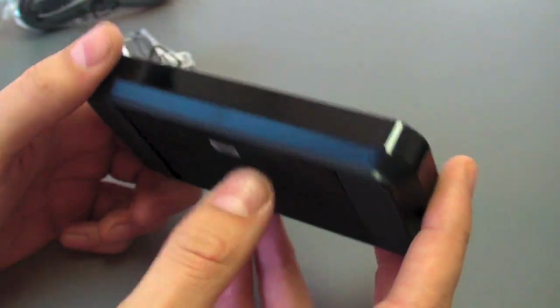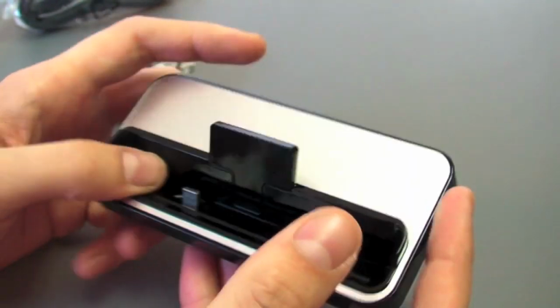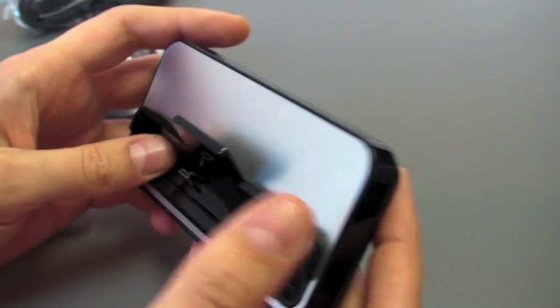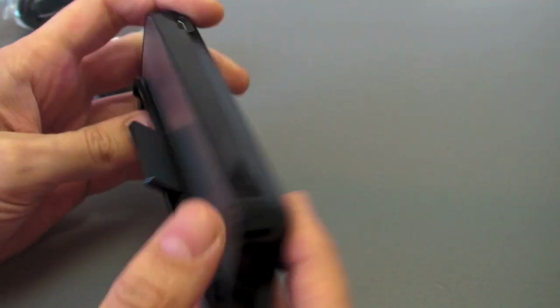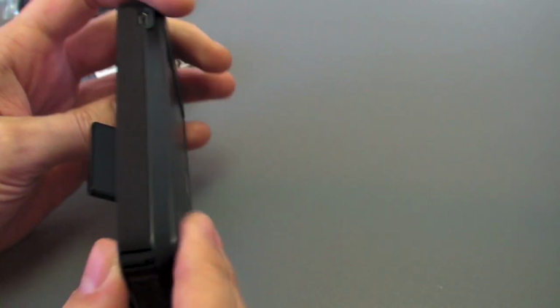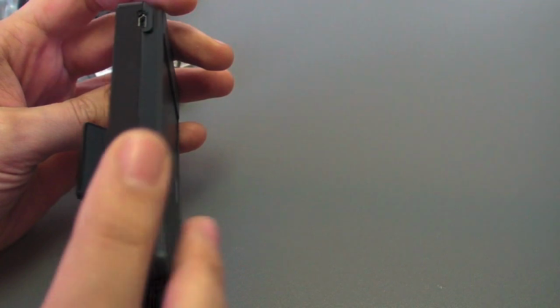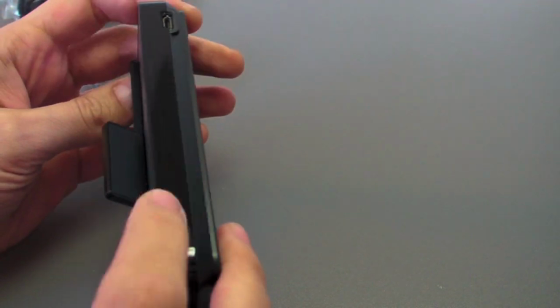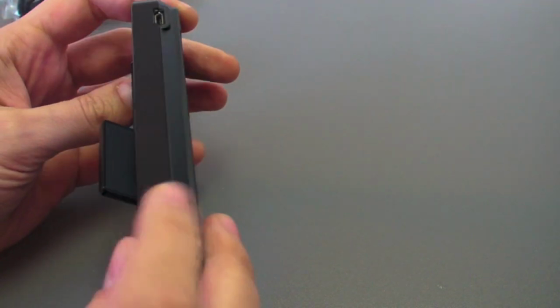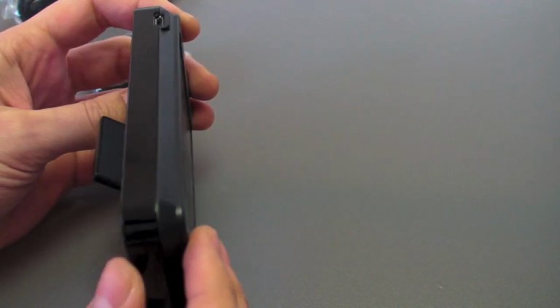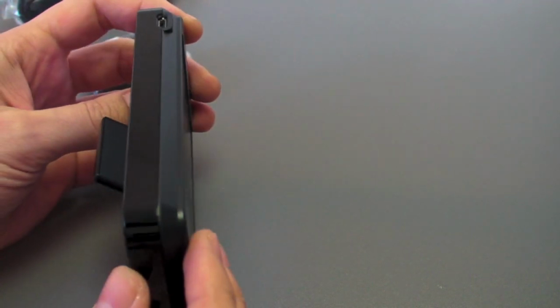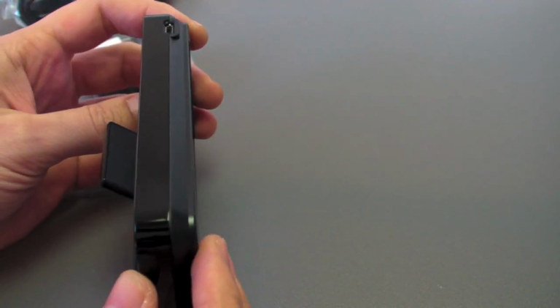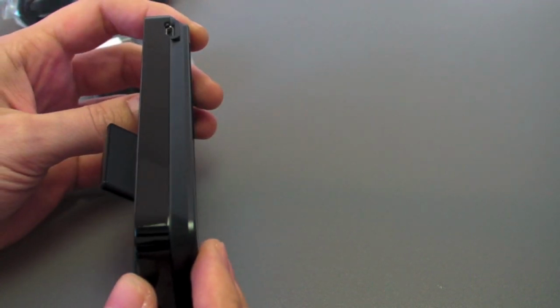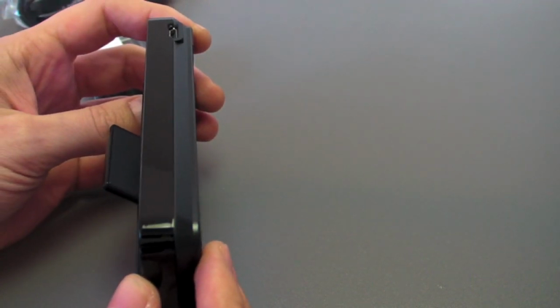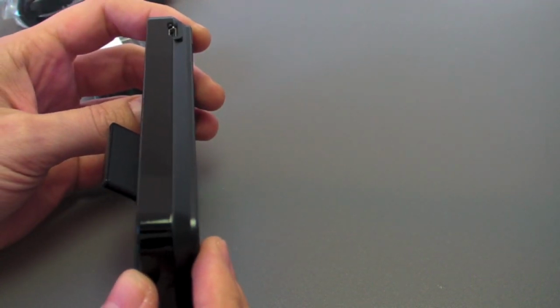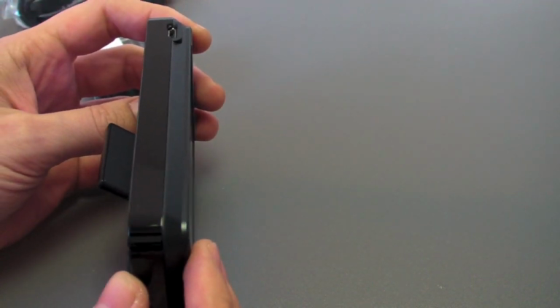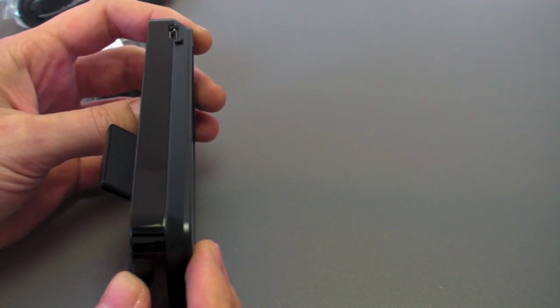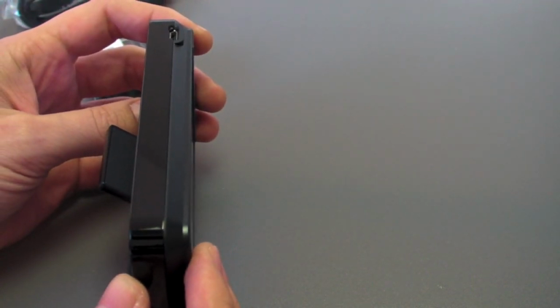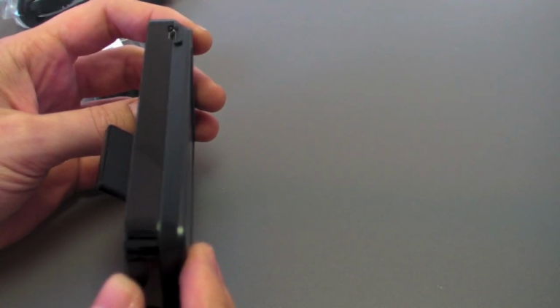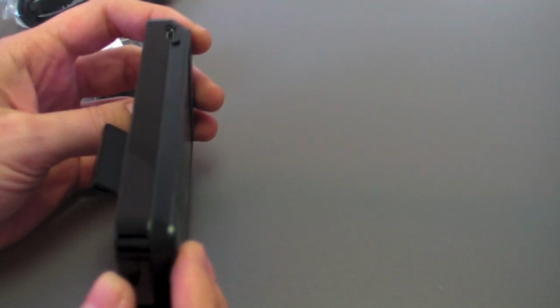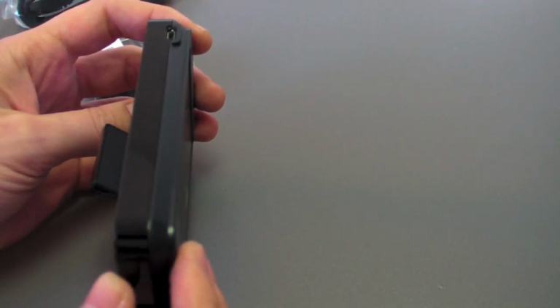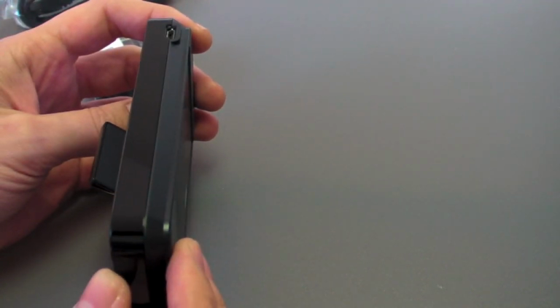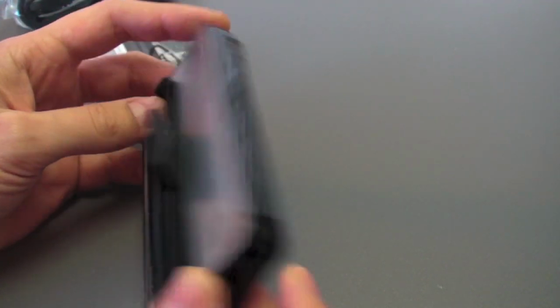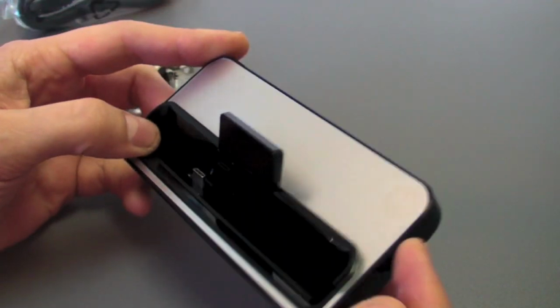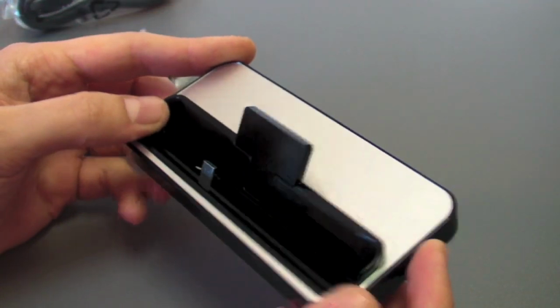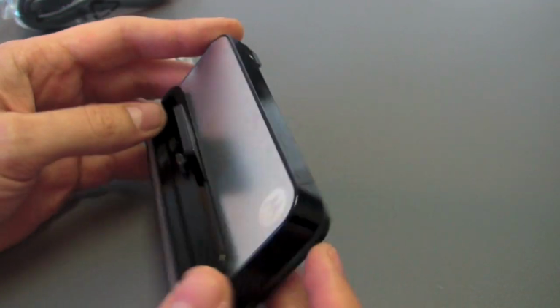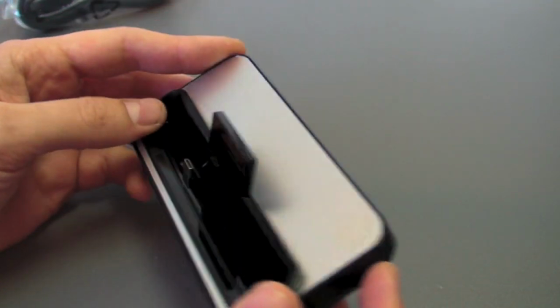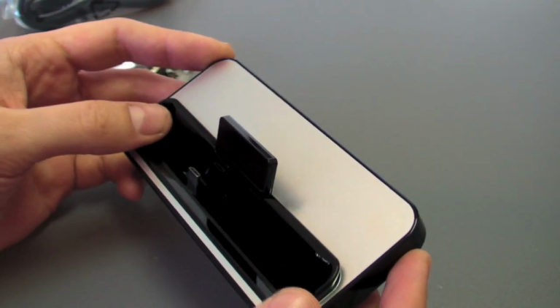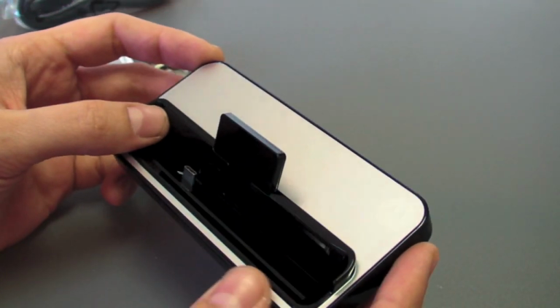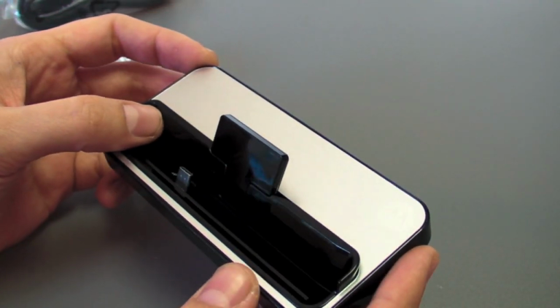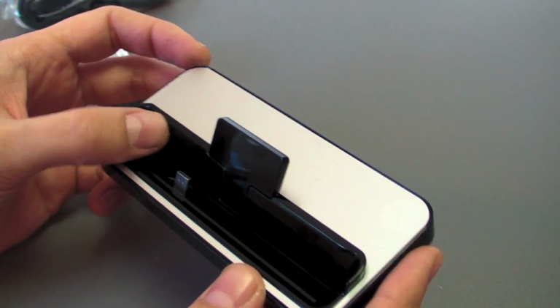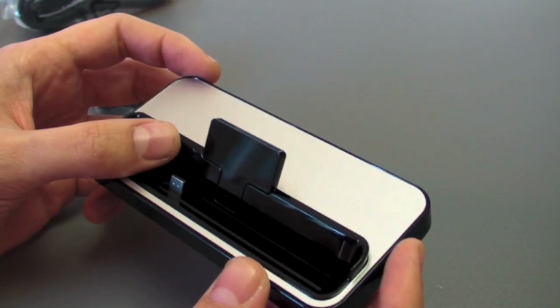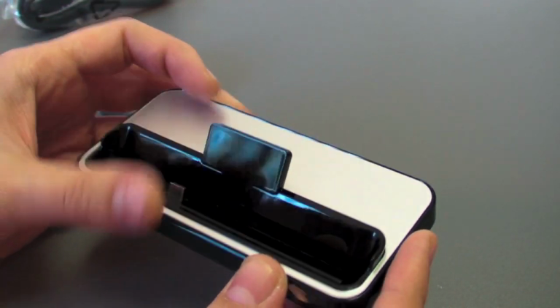The USB charger — to my mind, this really ought to have a 3.5mm jack so you can make it a true multimedia dock and export your audio out to something external.